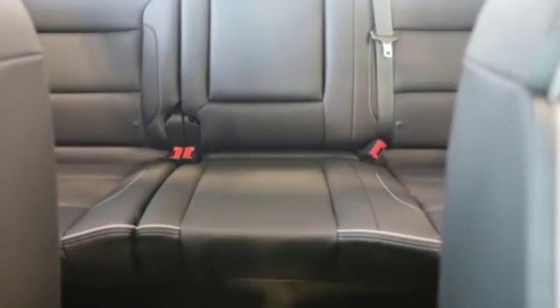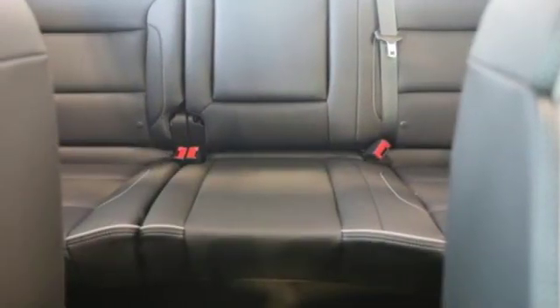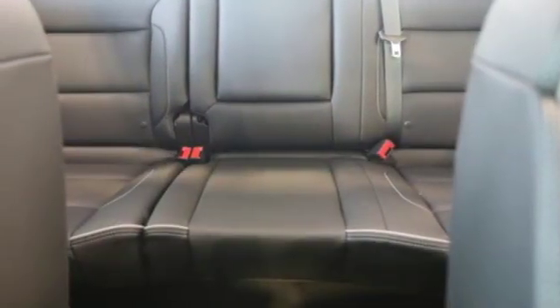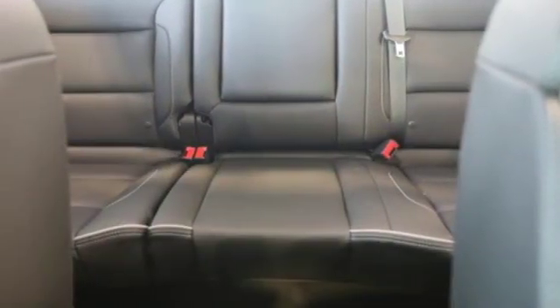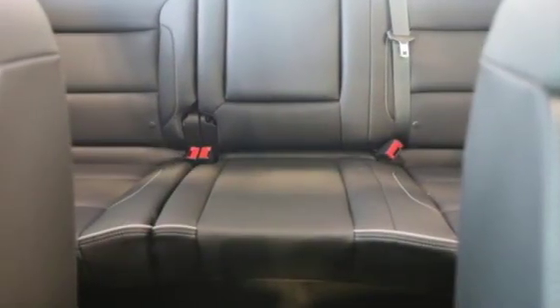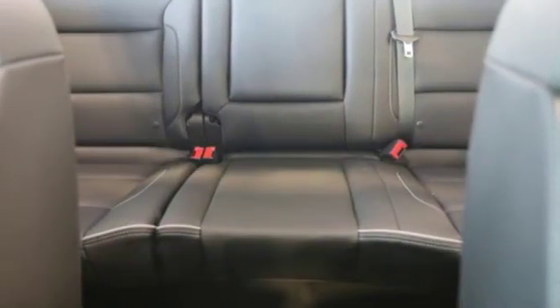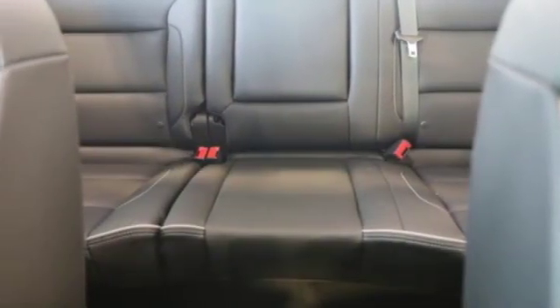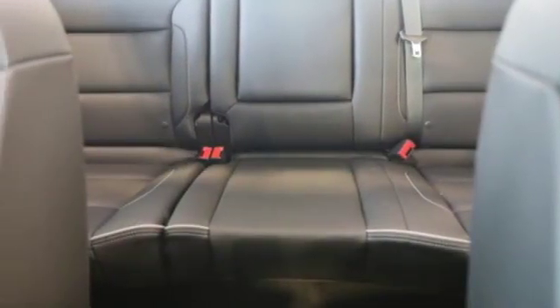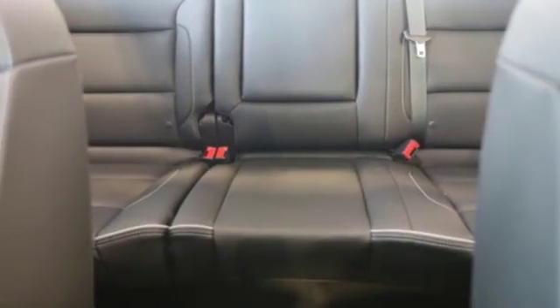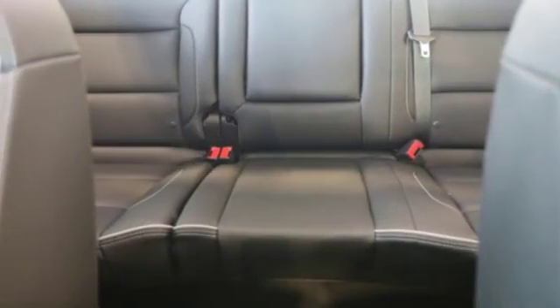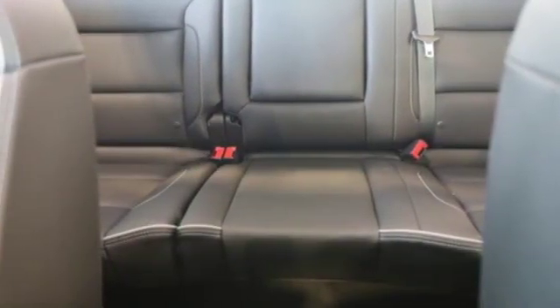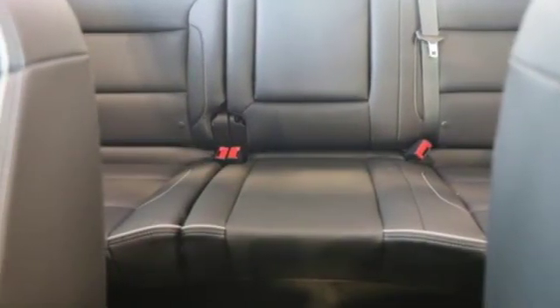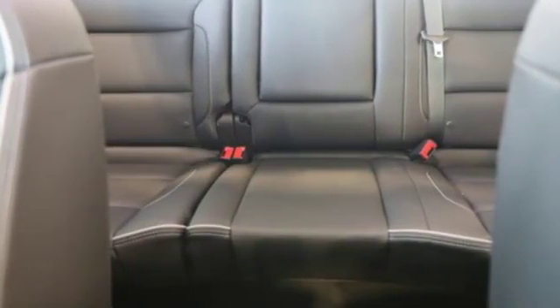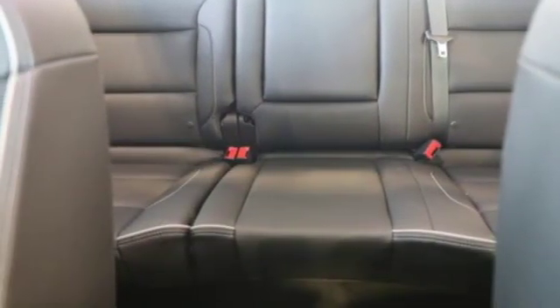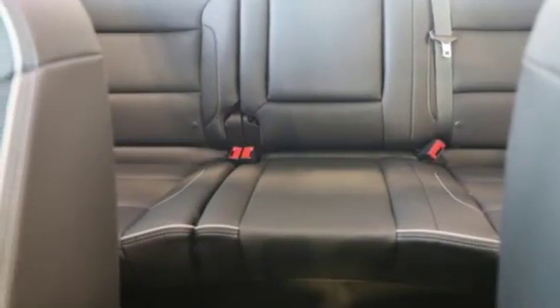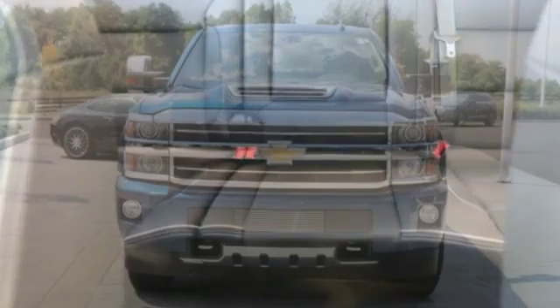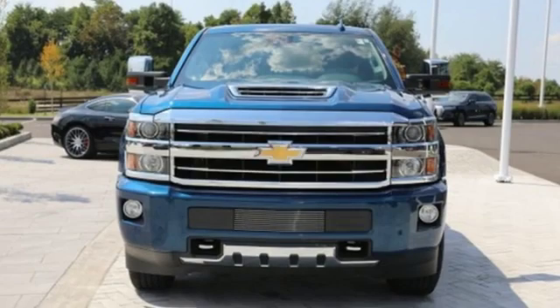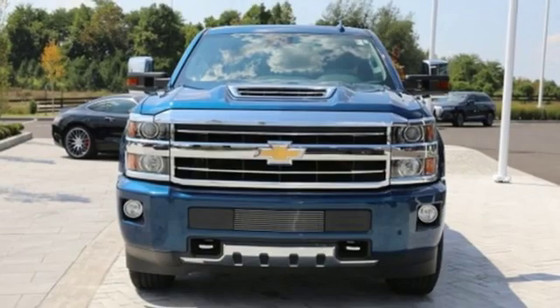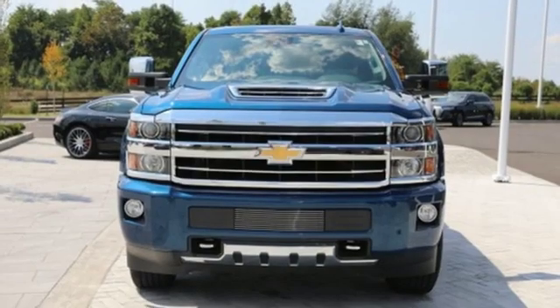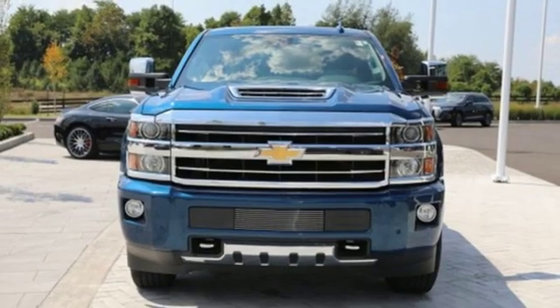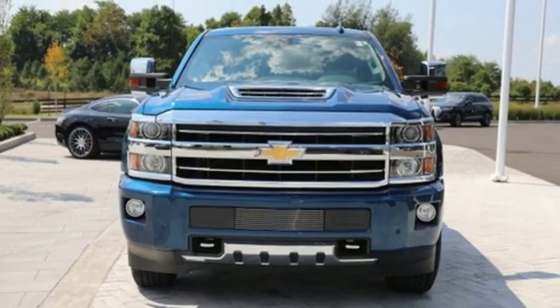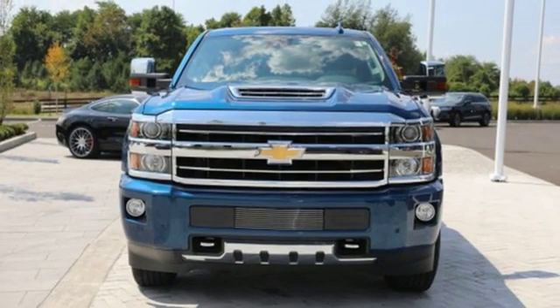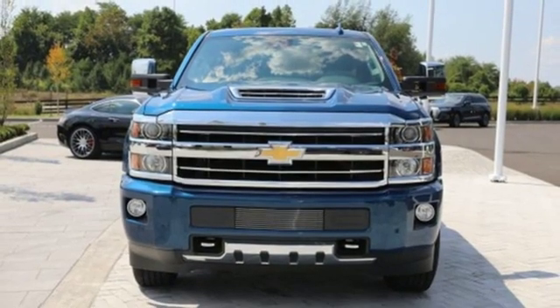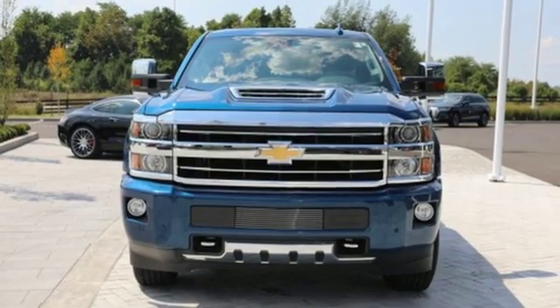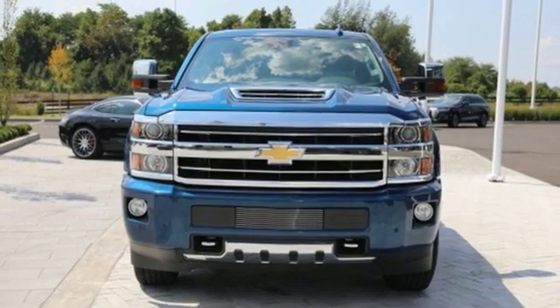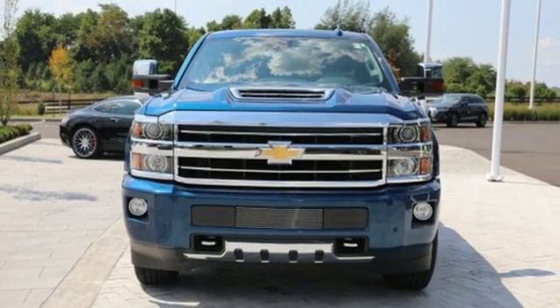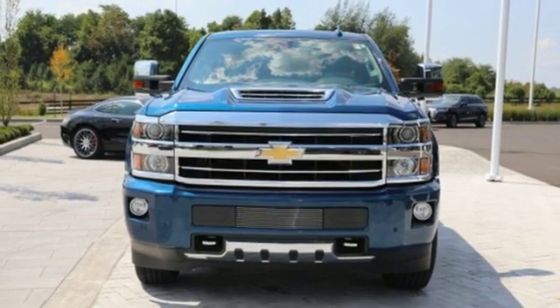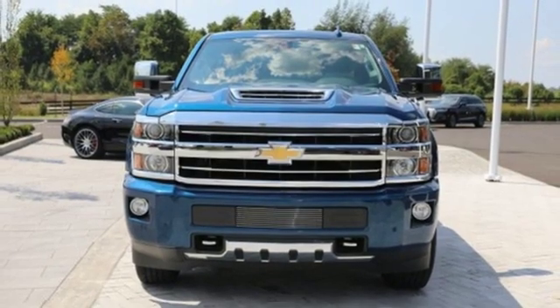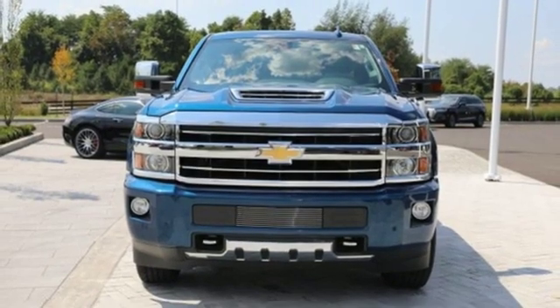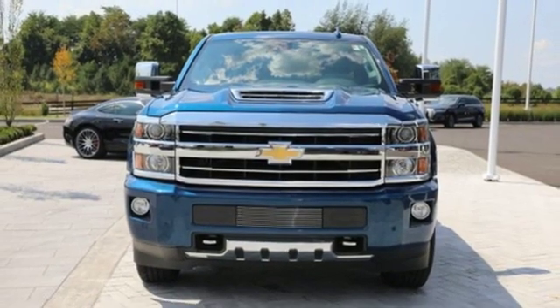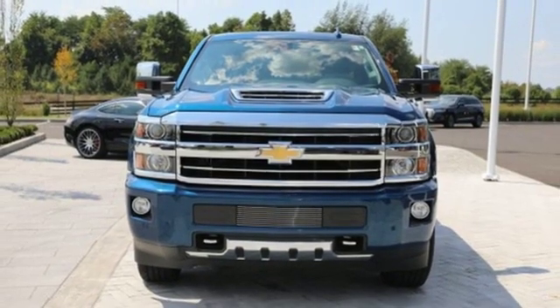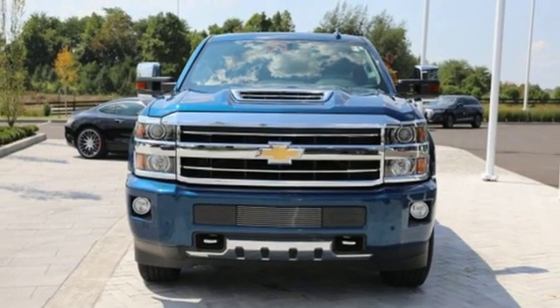There's more than a century of ingenuity and significance in every Chevy. Driving is believing.